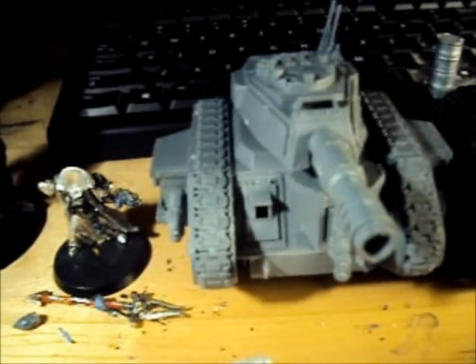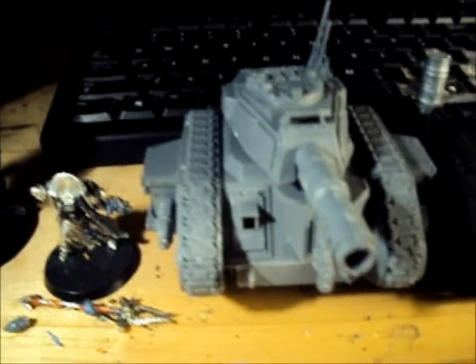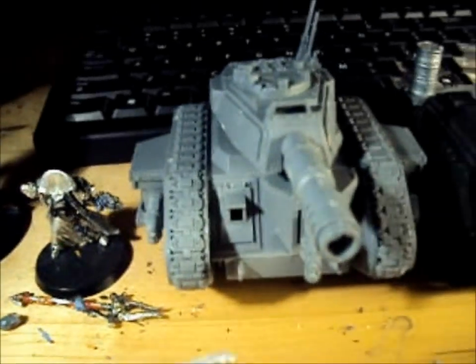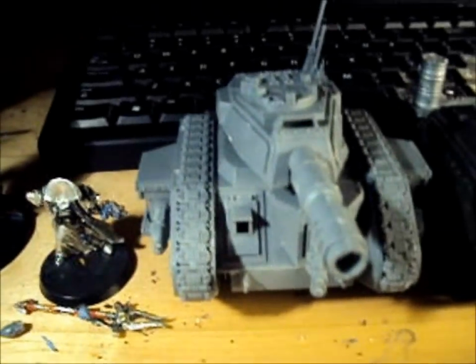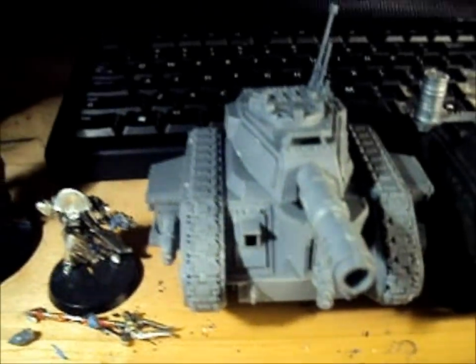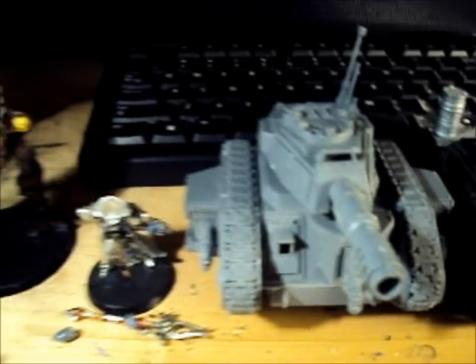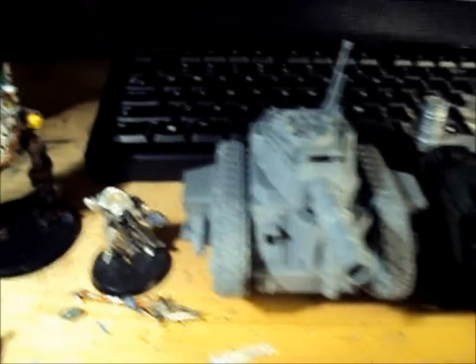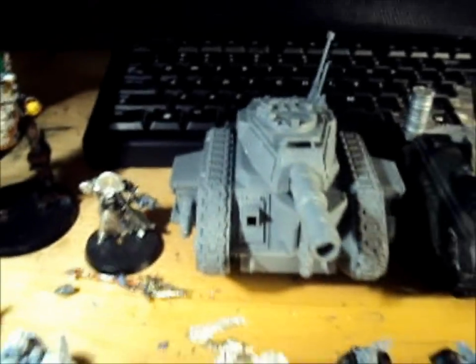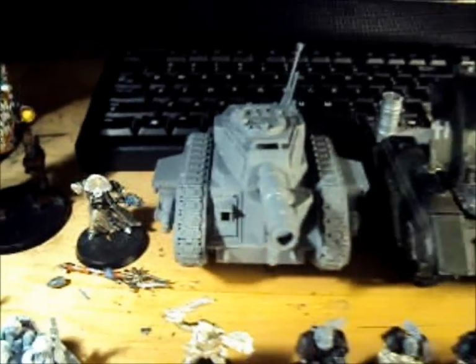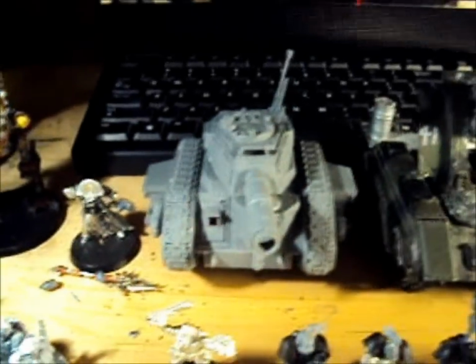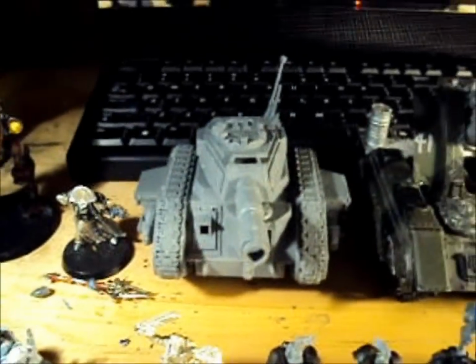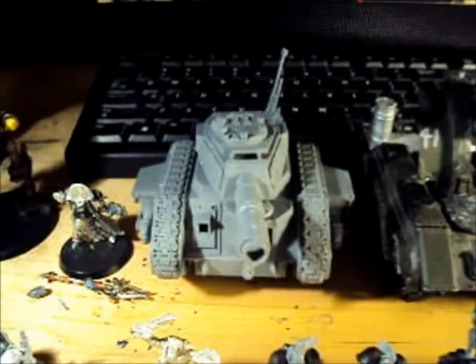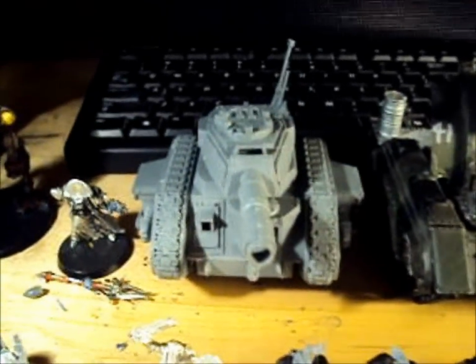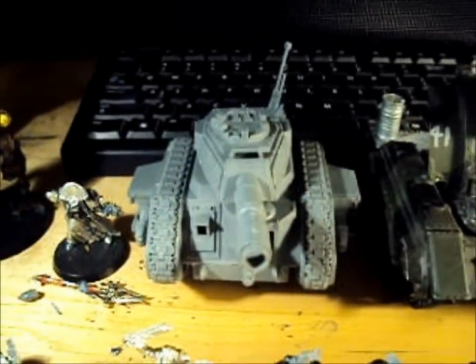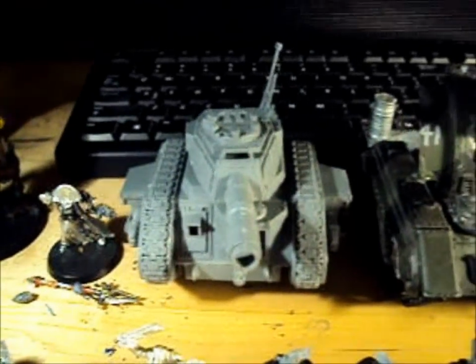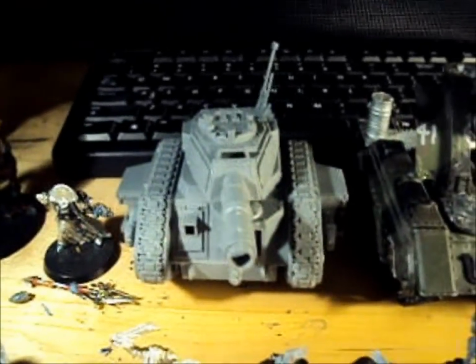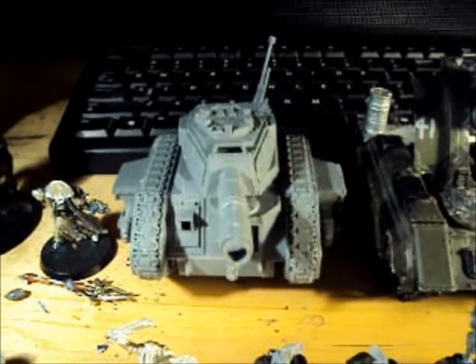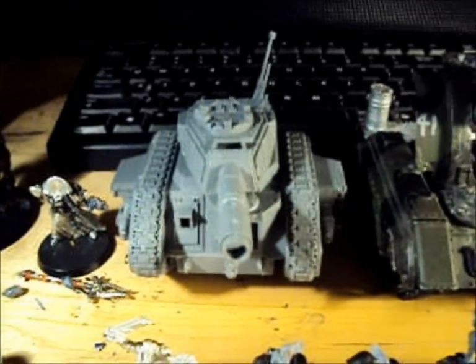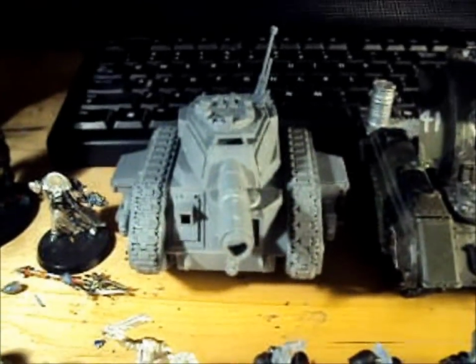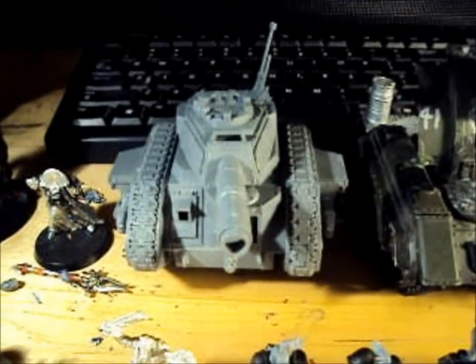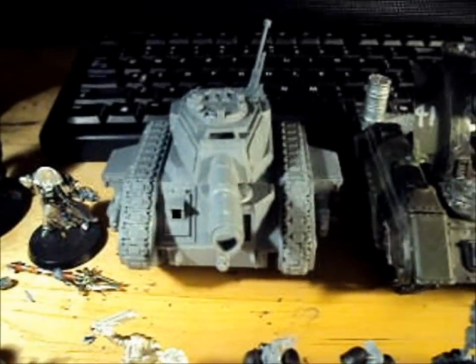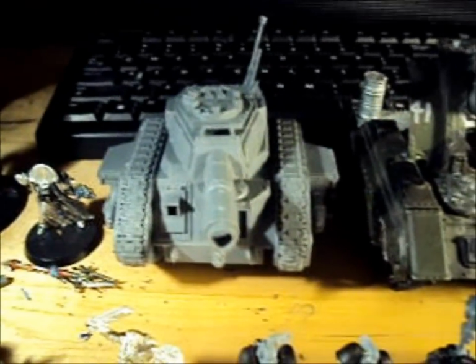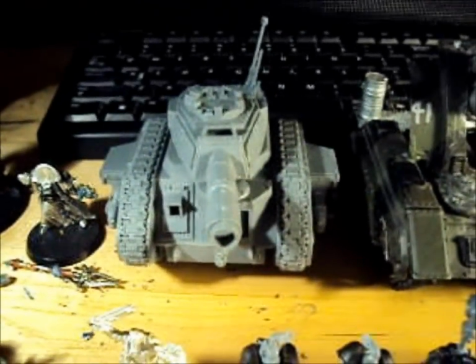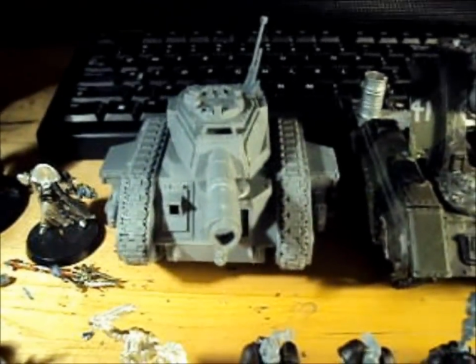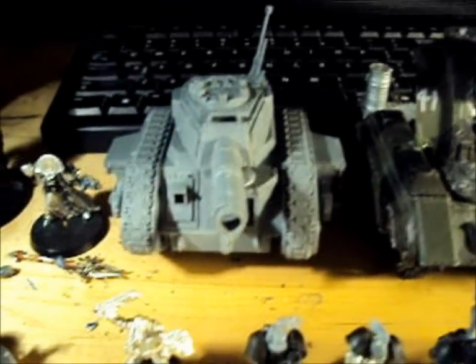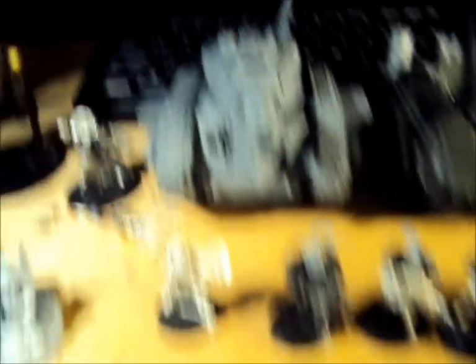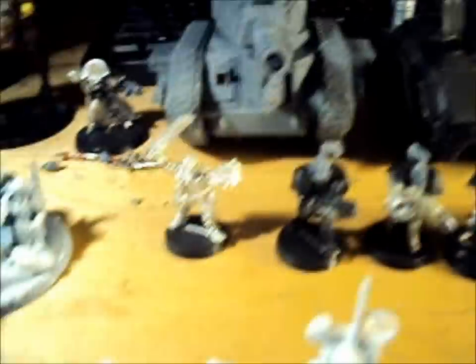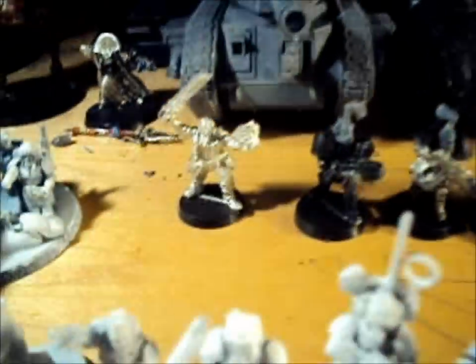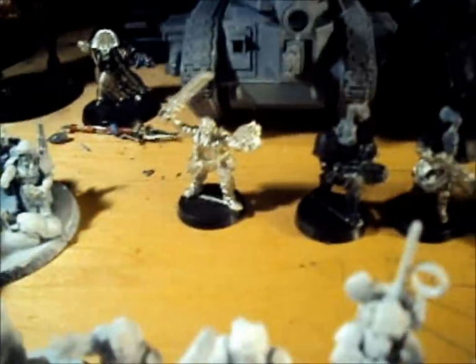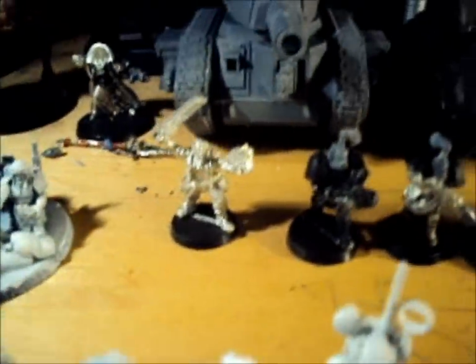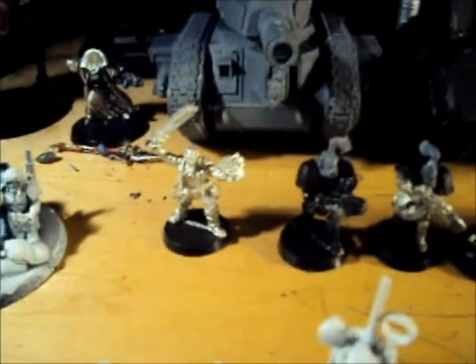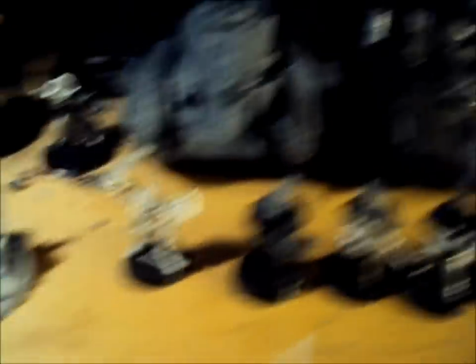Then we have a Leman Russ Battle Tank with 2 Plasma Cannons and a Heavy Flamer.